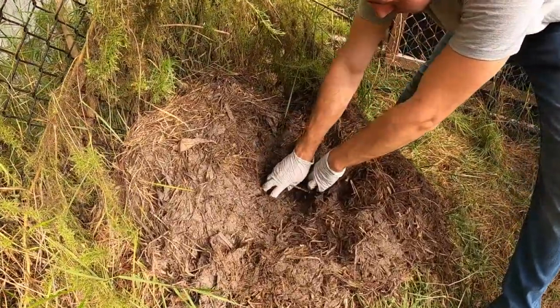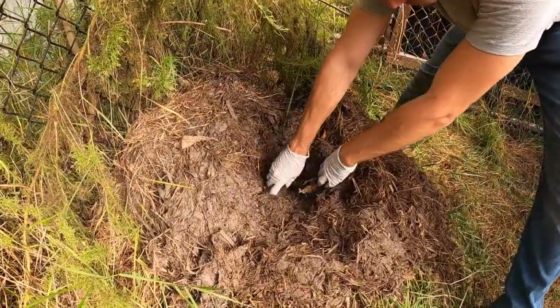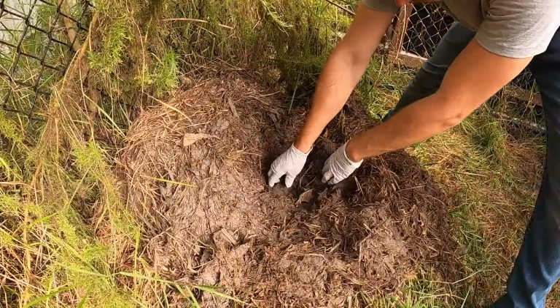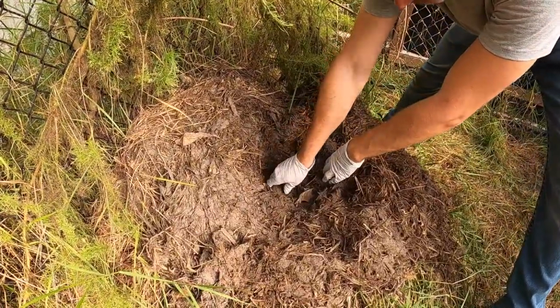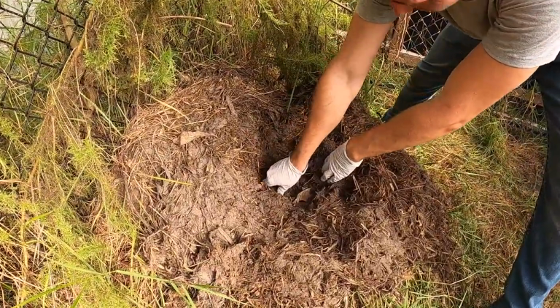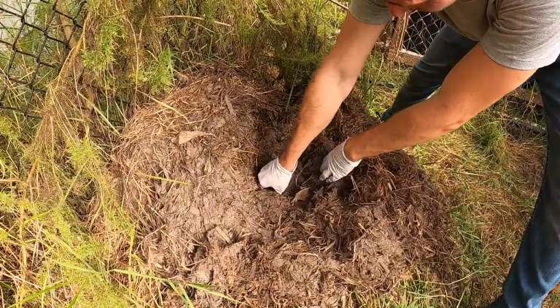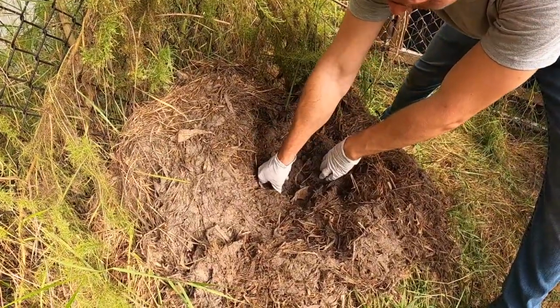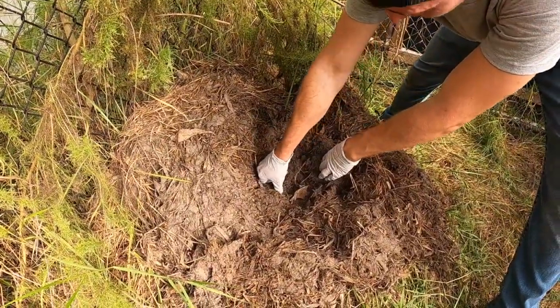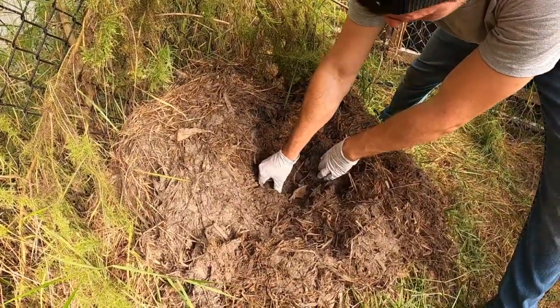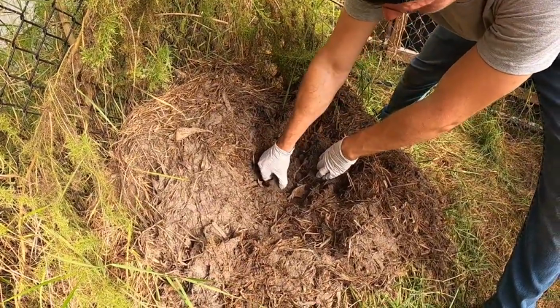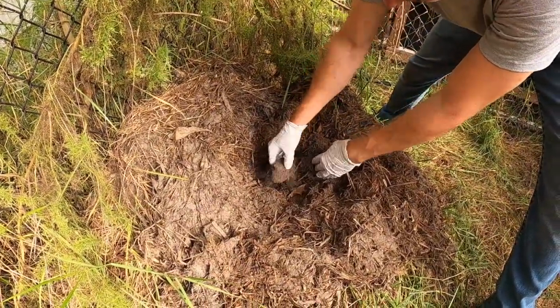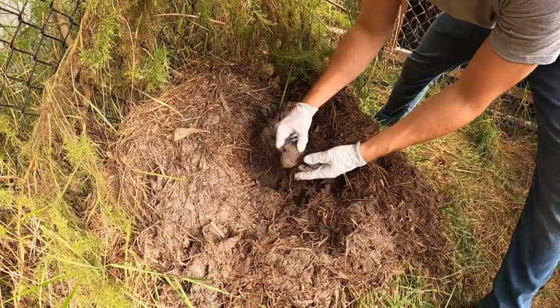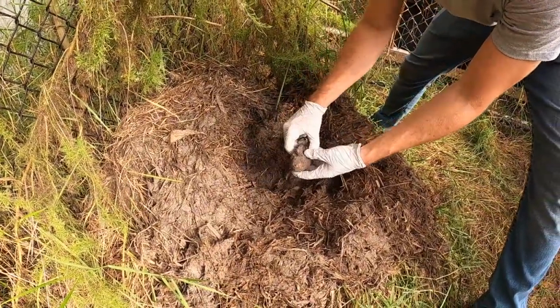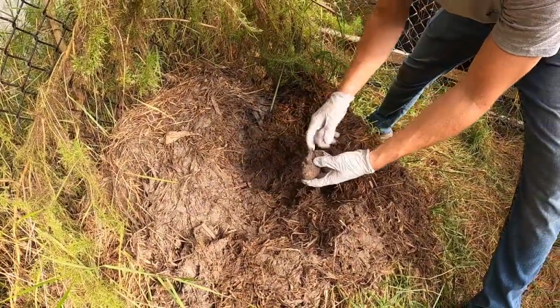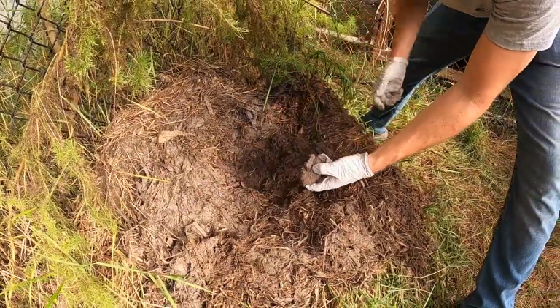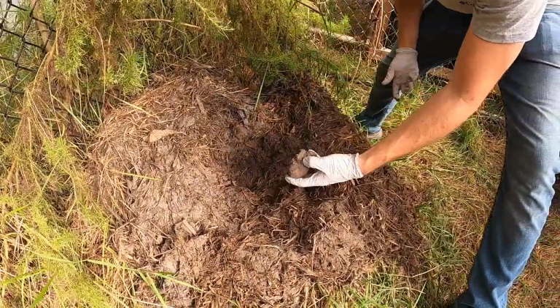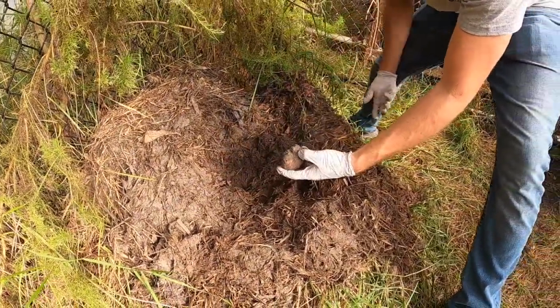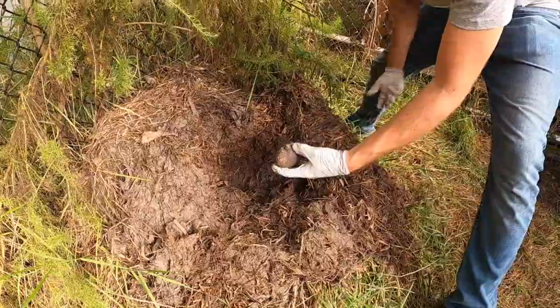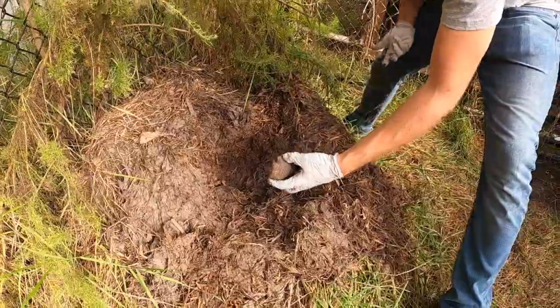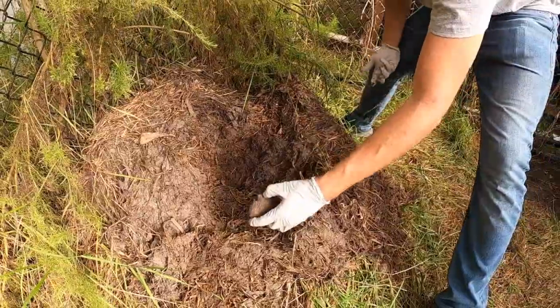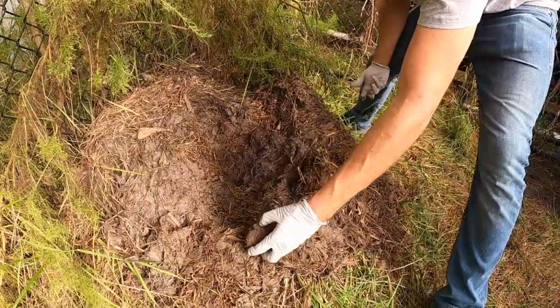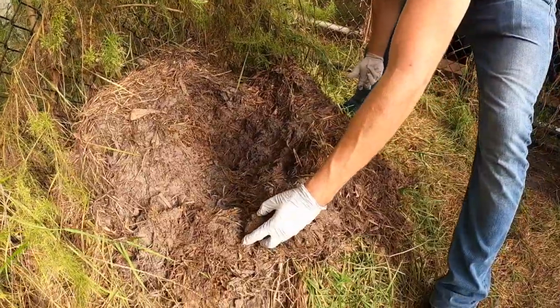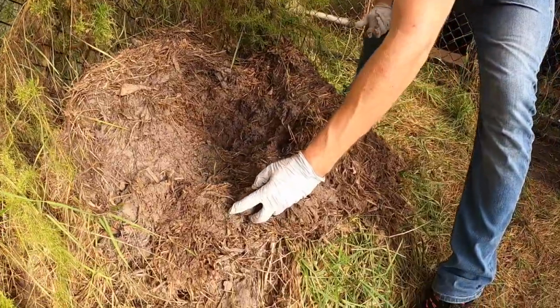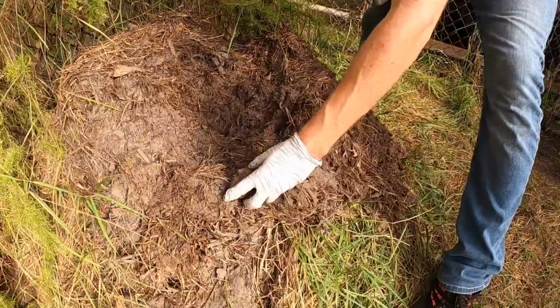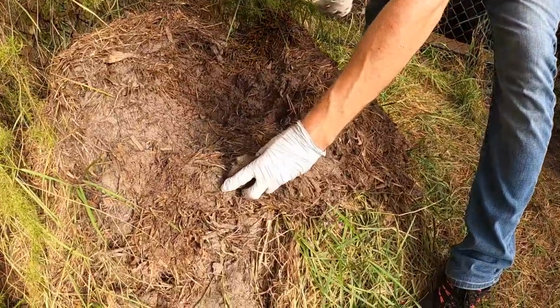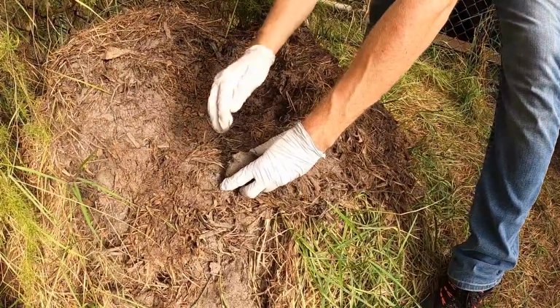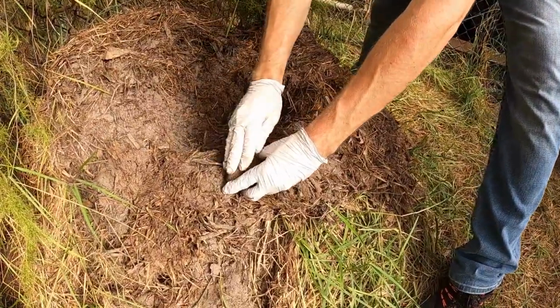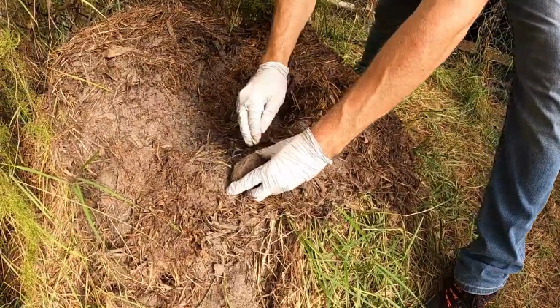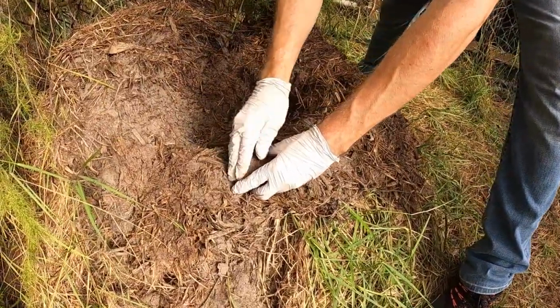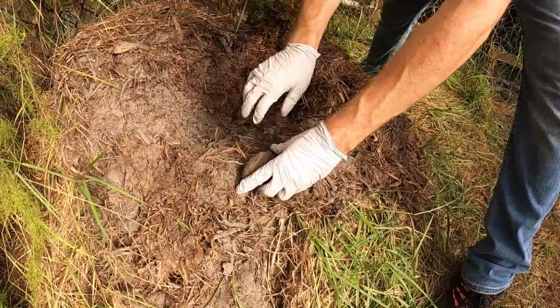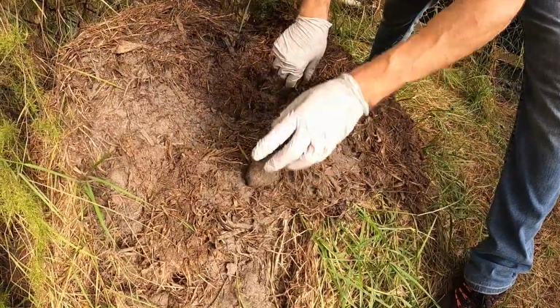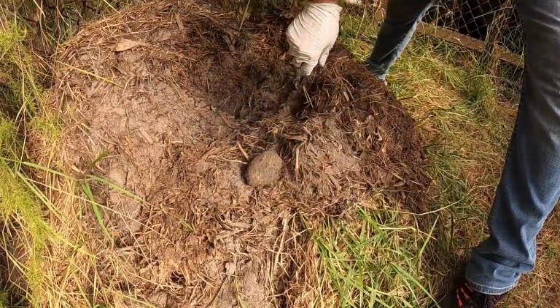Oh, what is this? It's an egg. There we go — we got an egg.